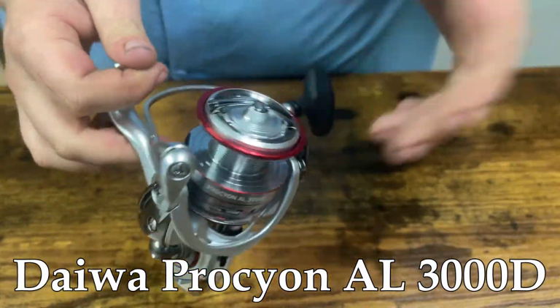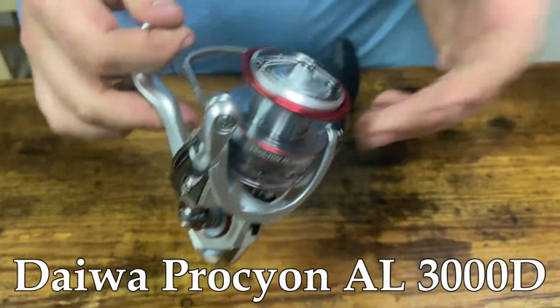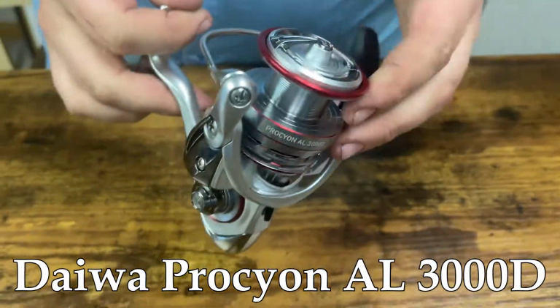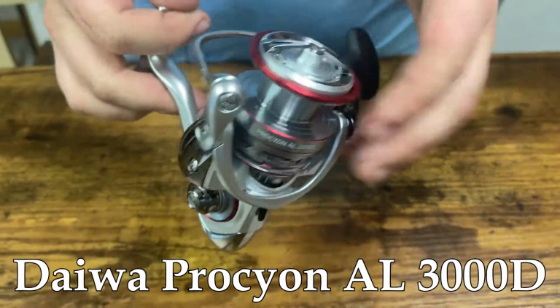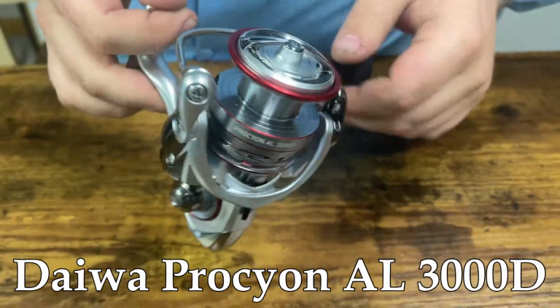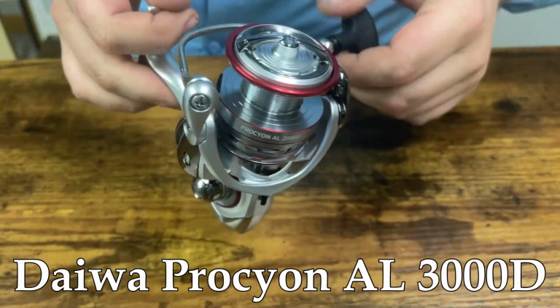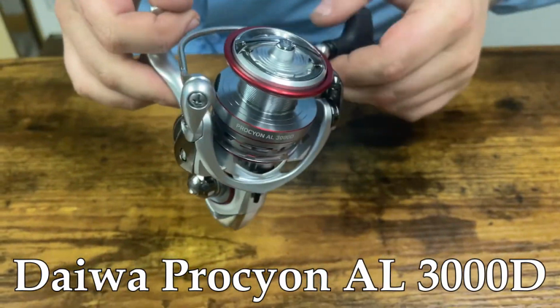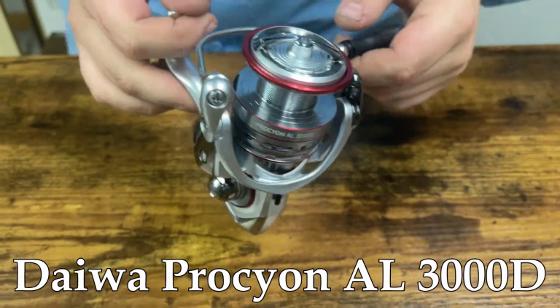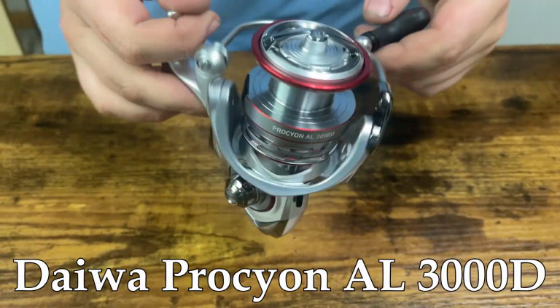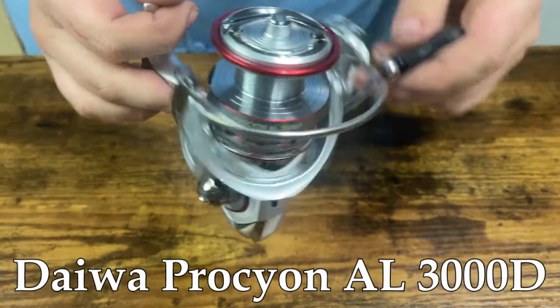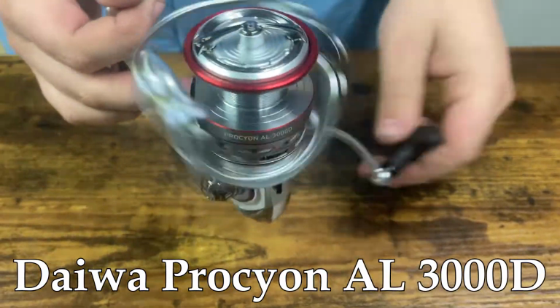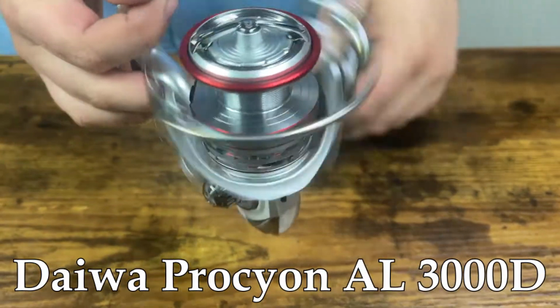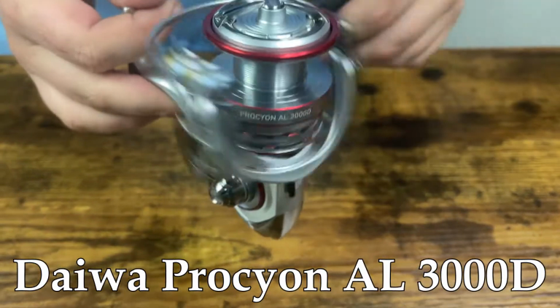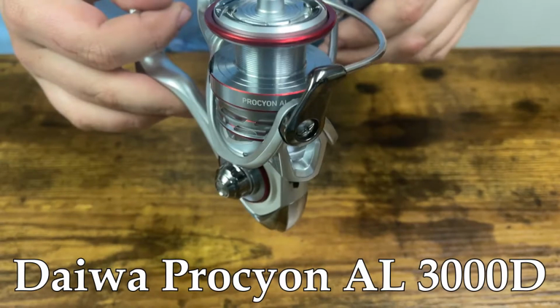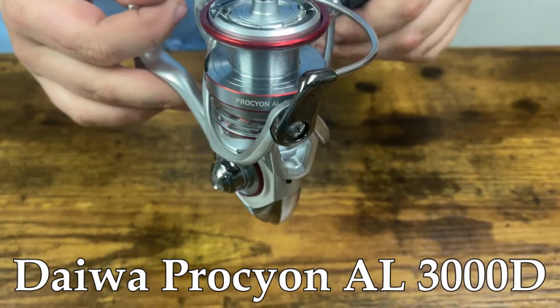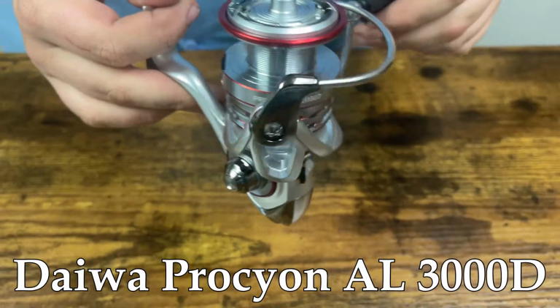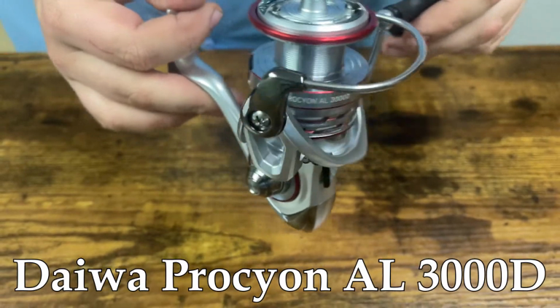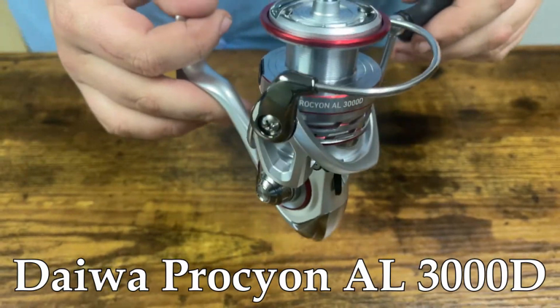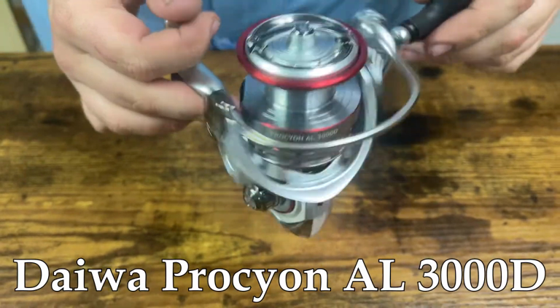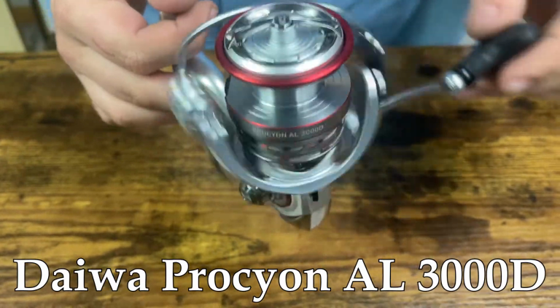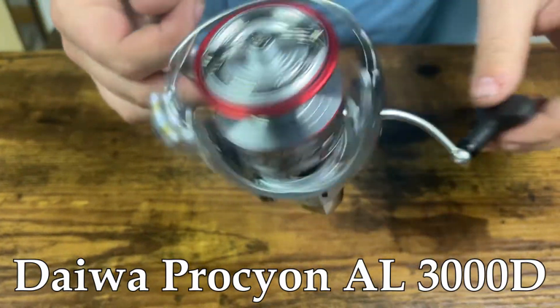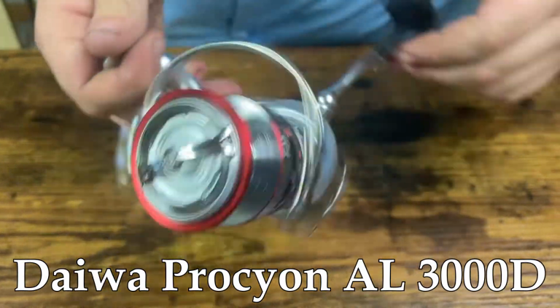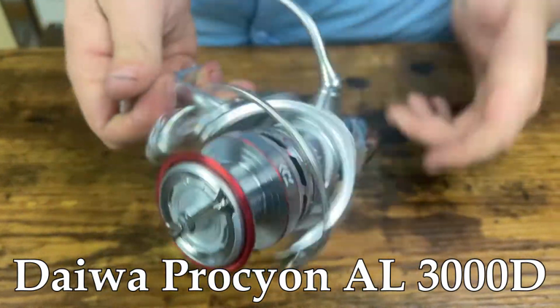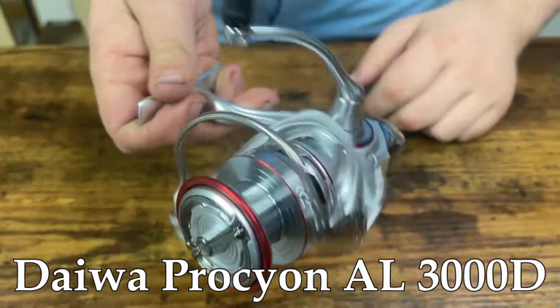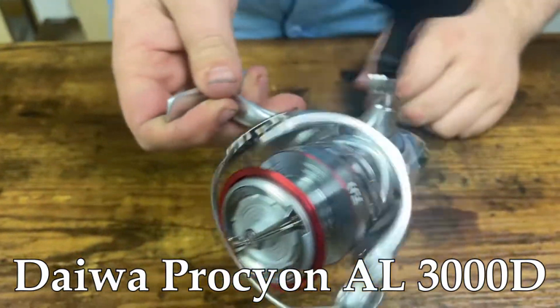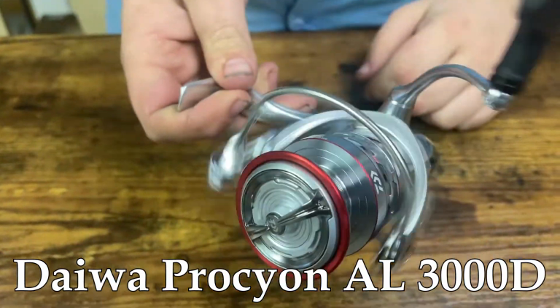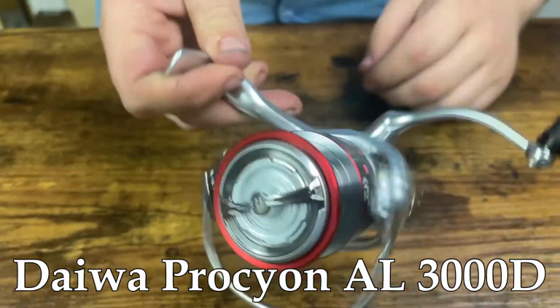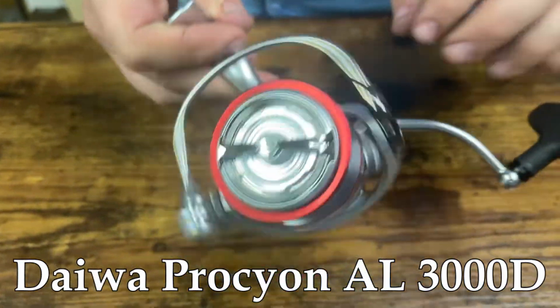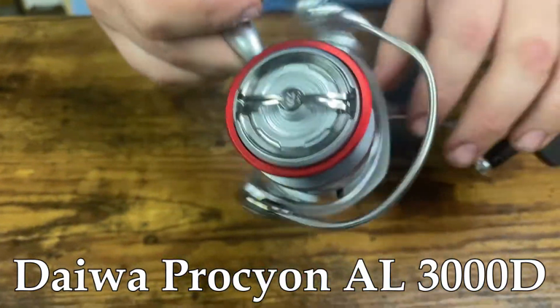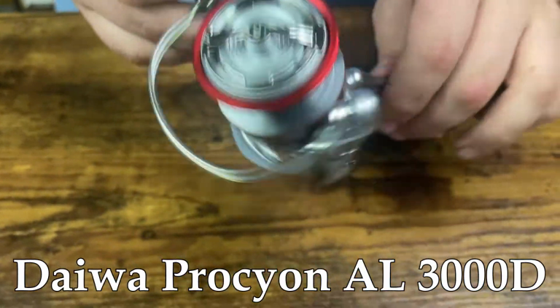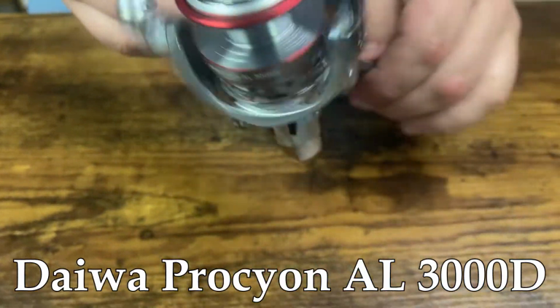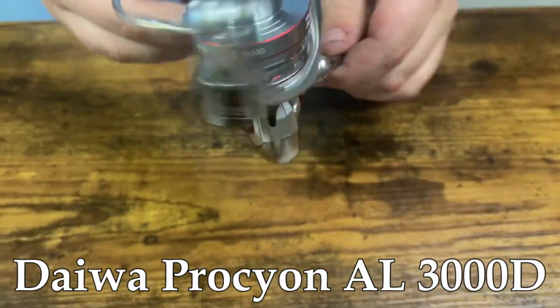As far as line goes, at 12 pound mono you're getting 220 yards, and on 20 pound braid you're also going to get 220 yards.